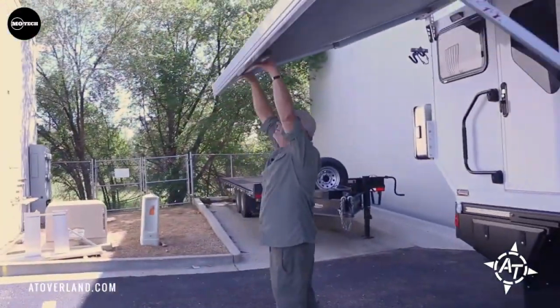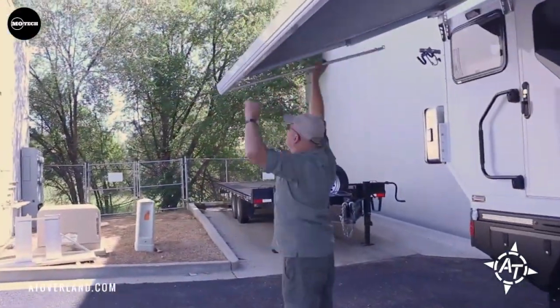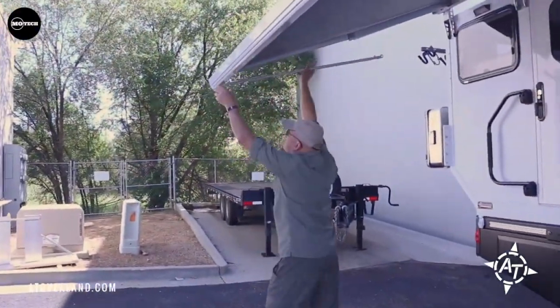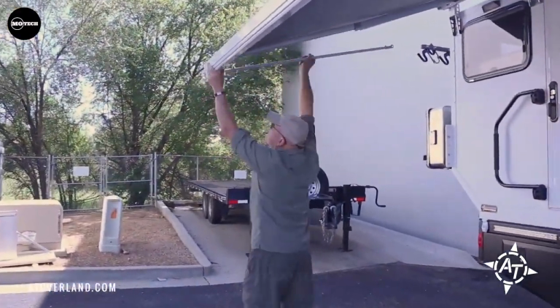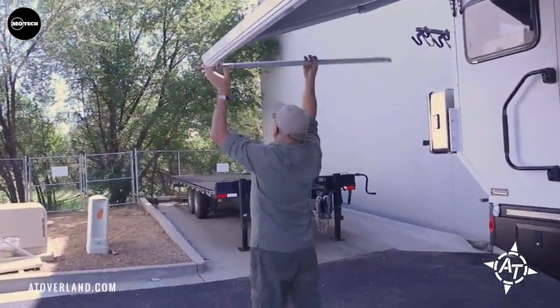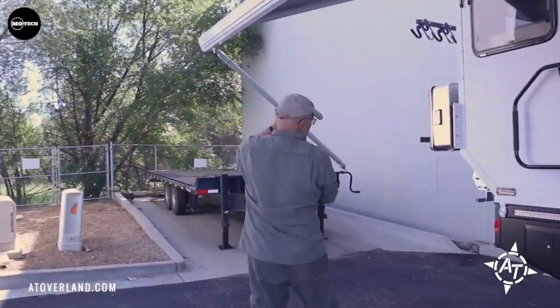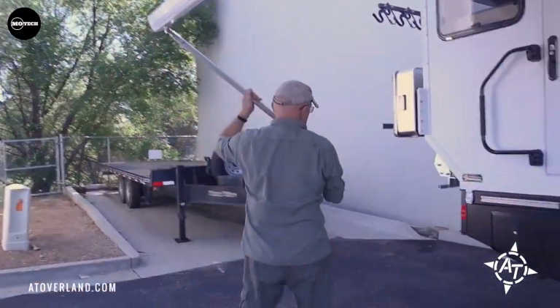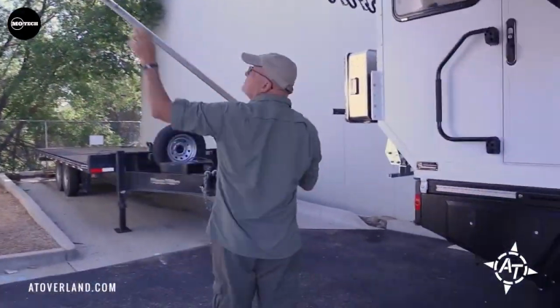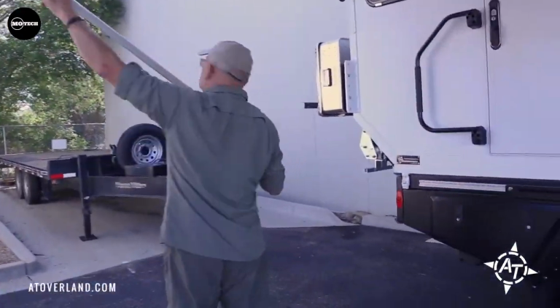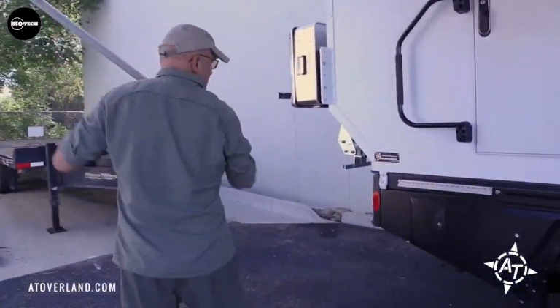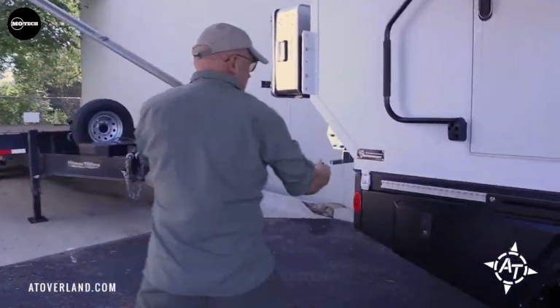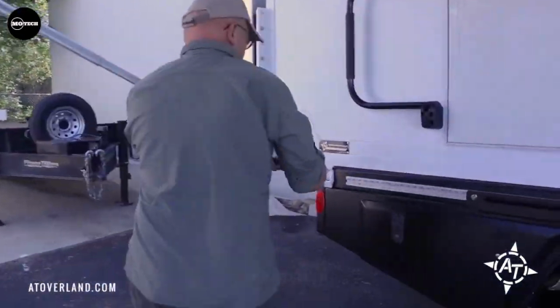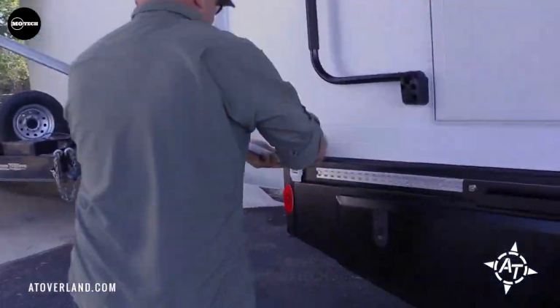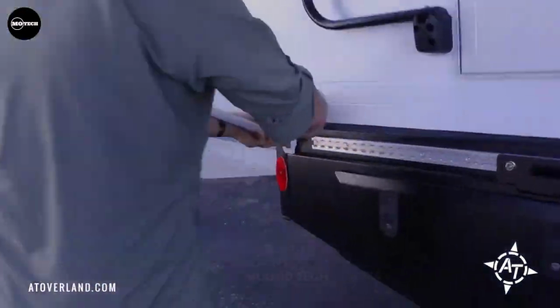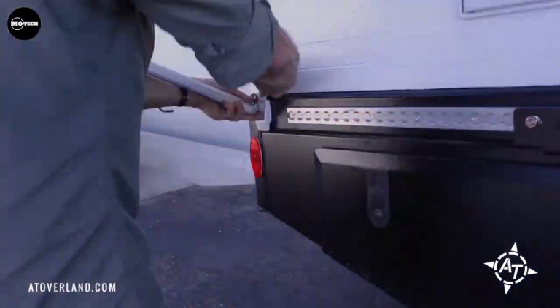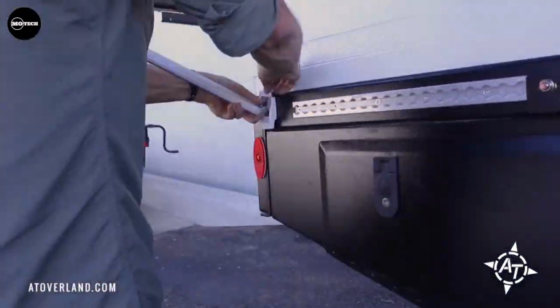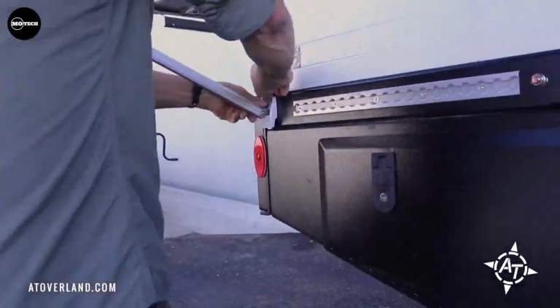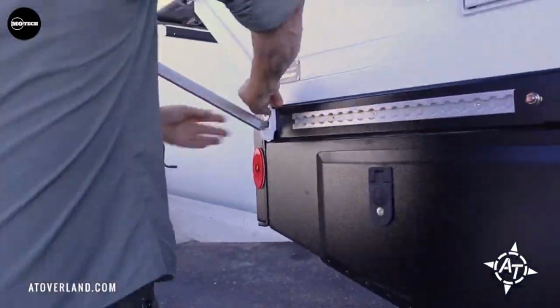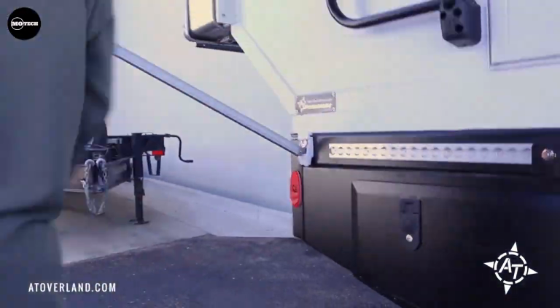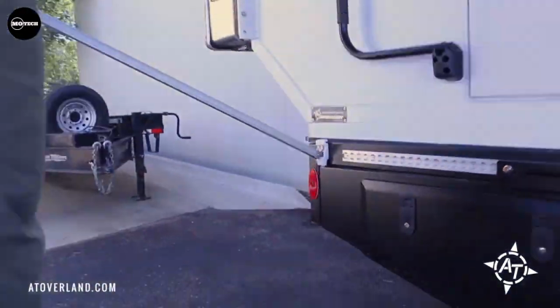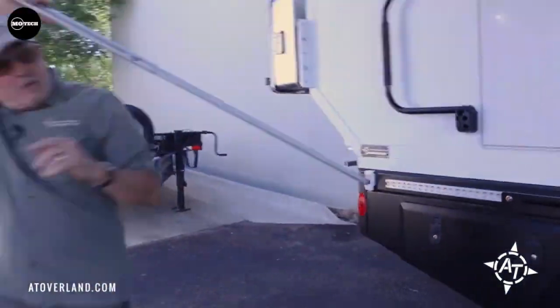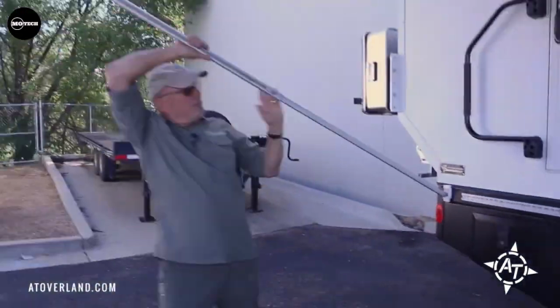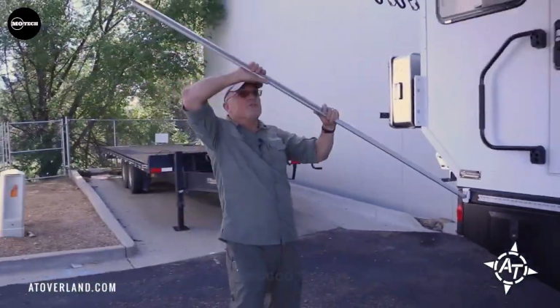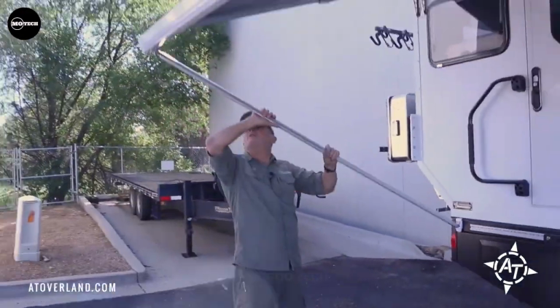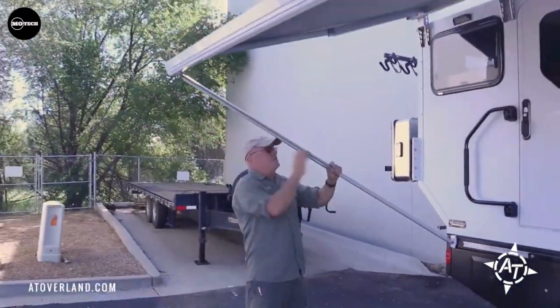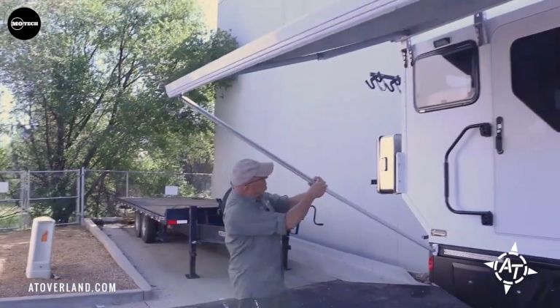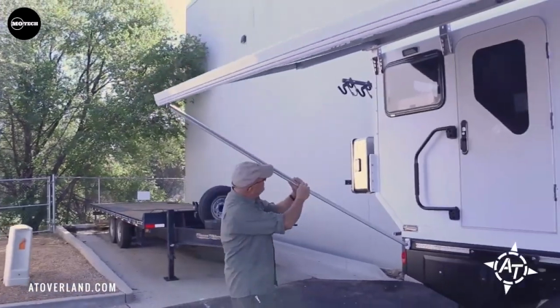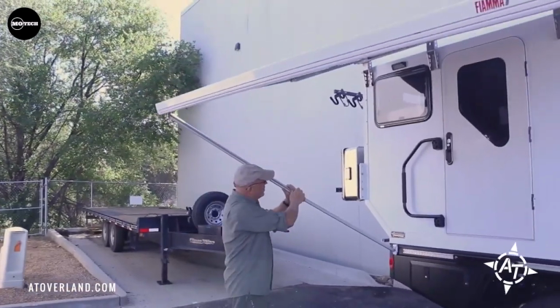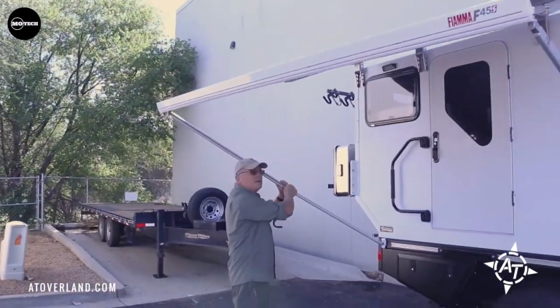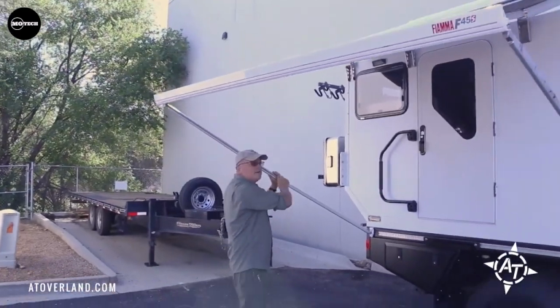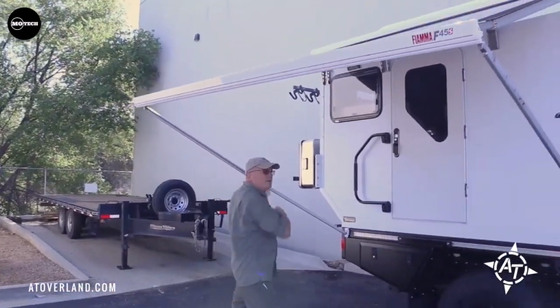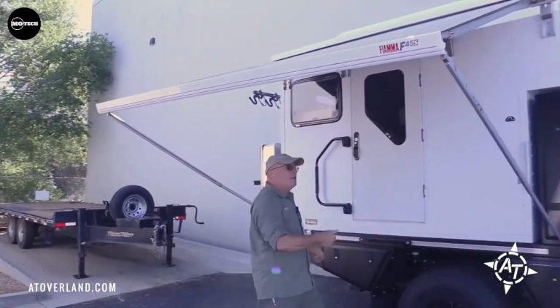The starting price for this exceptional camper is approximately $150,000.